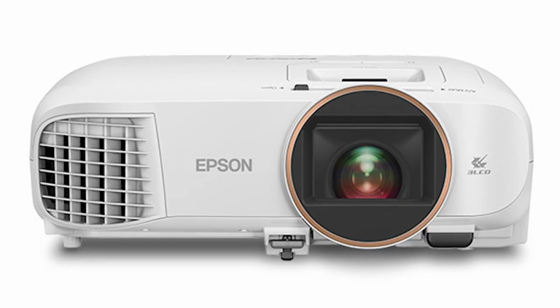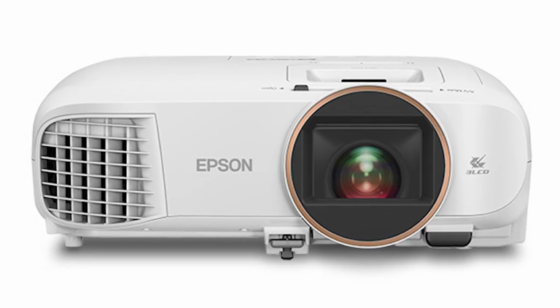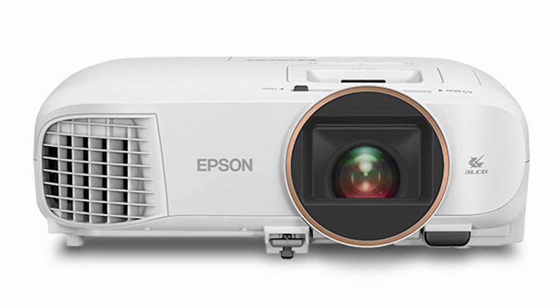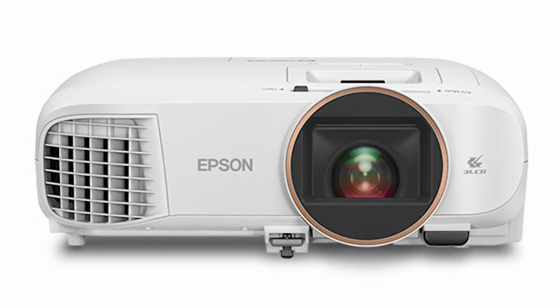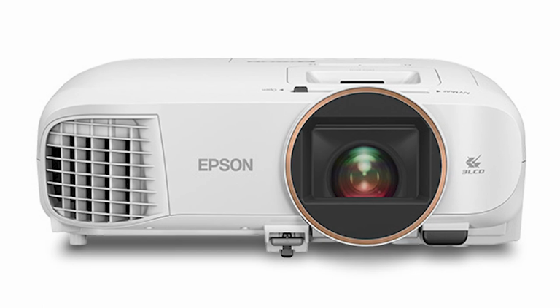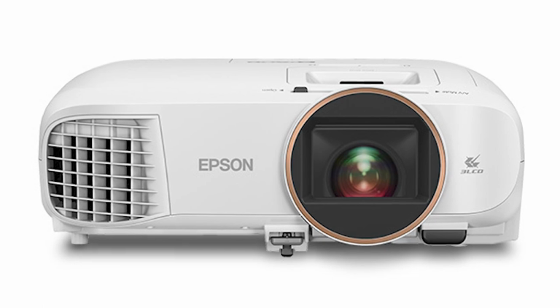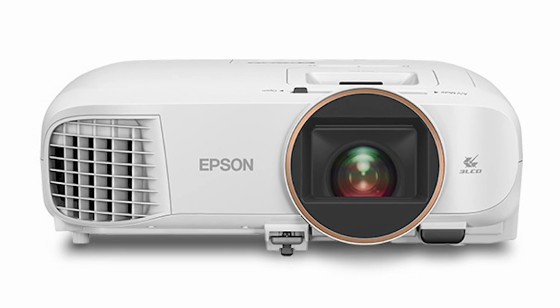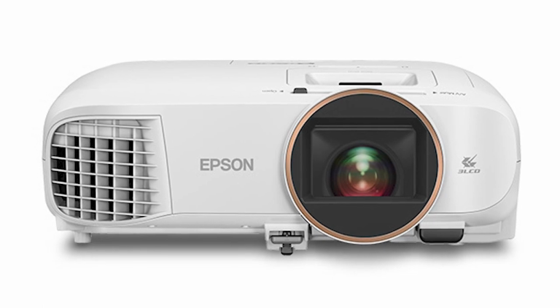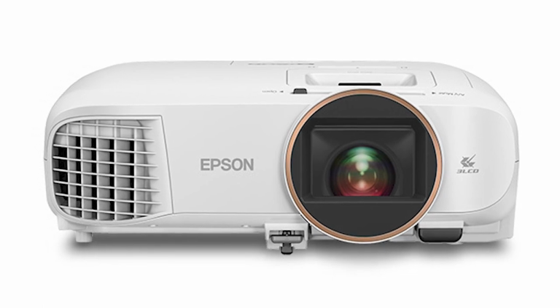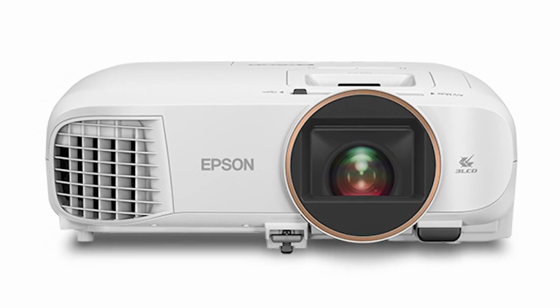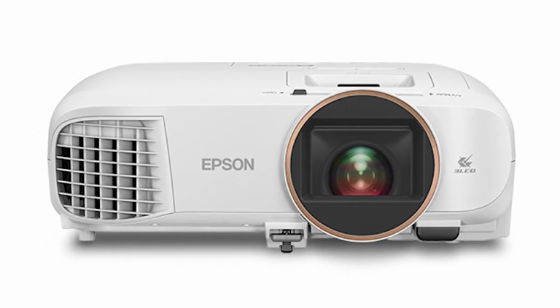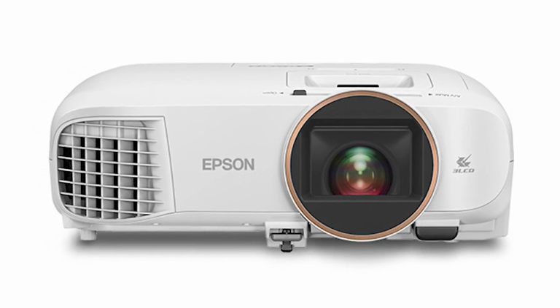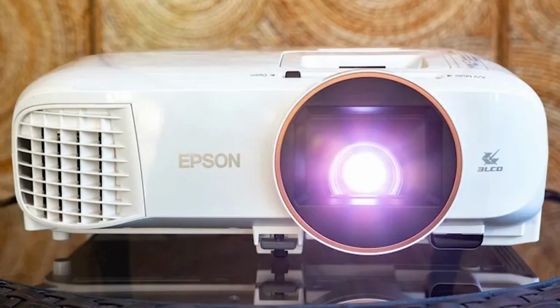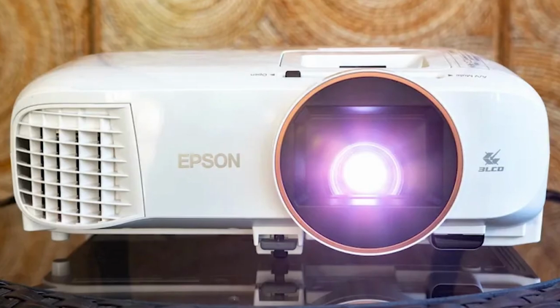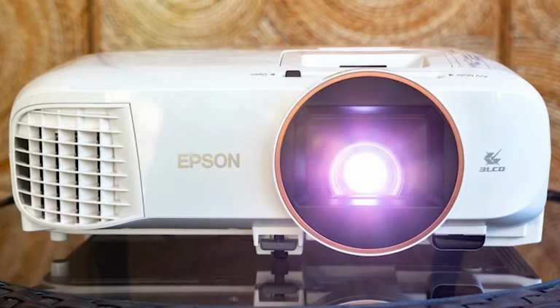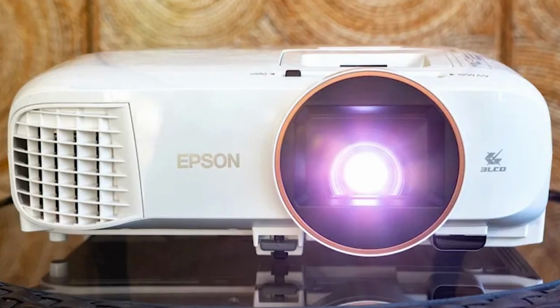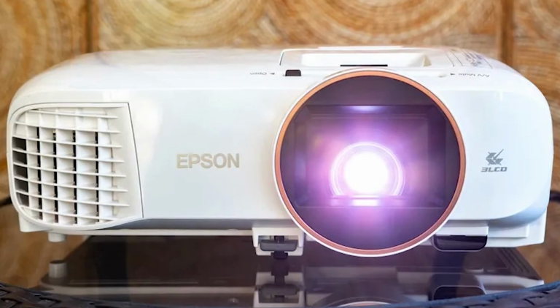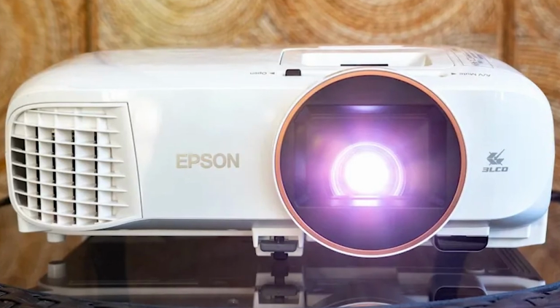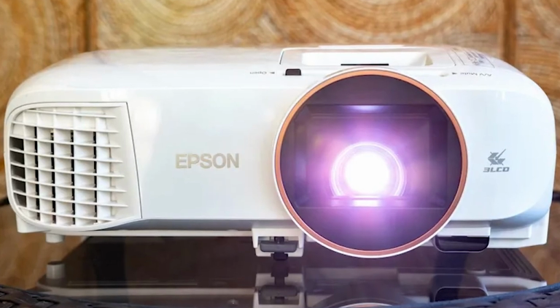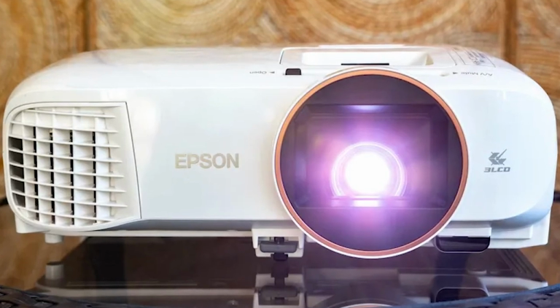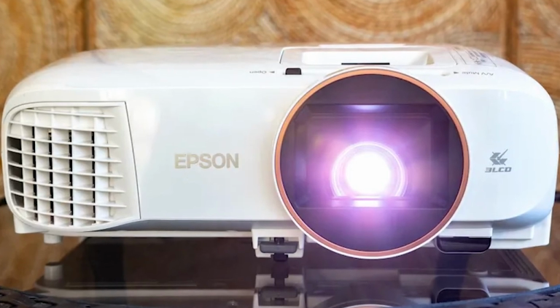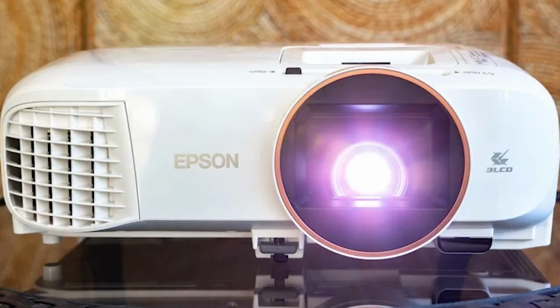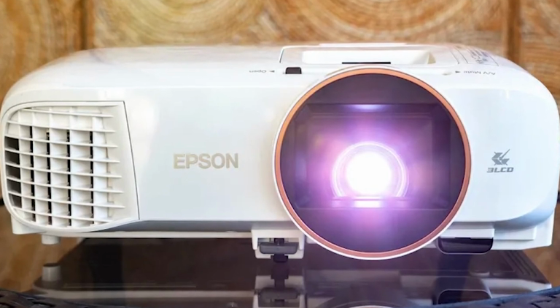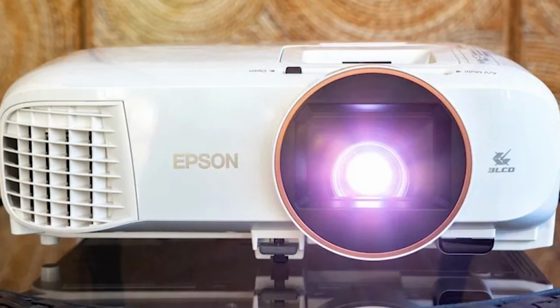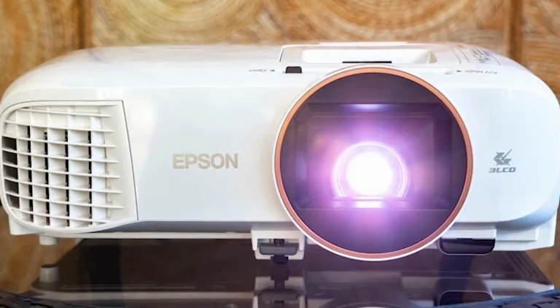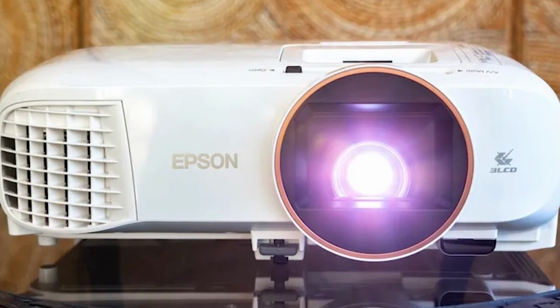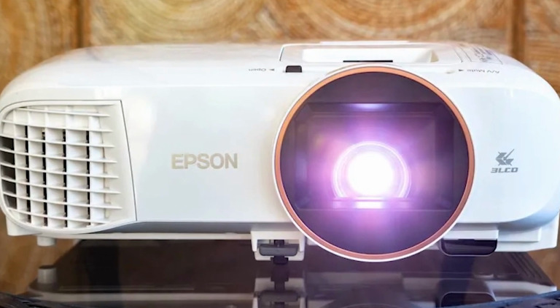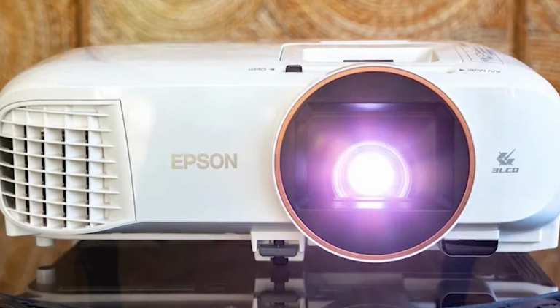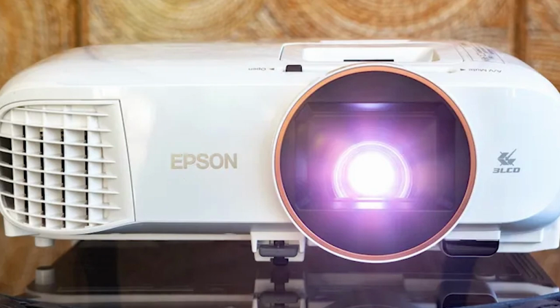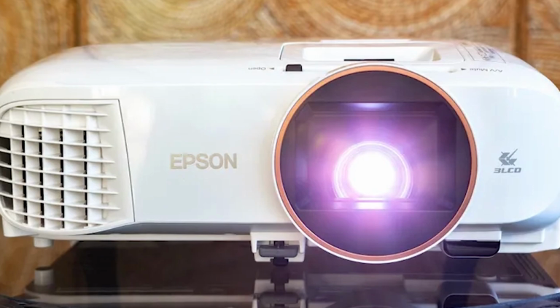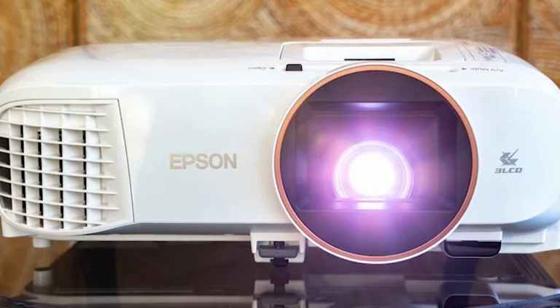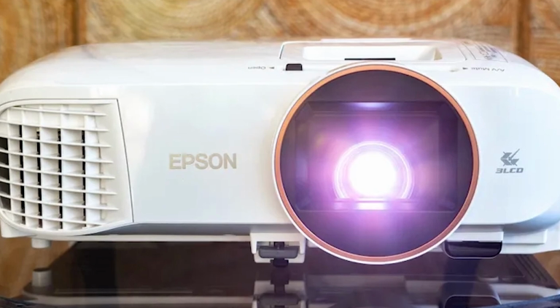Hence, the projector is excellent in terms of image quality, brightness, and sharpness, but the slight noise in camera mode can cause a disturbance.